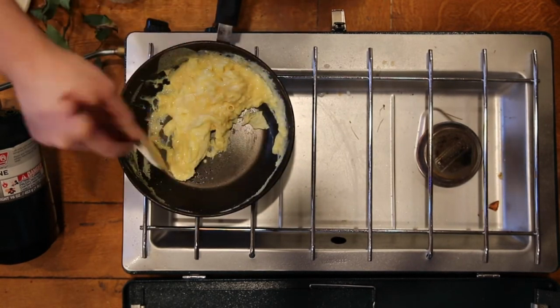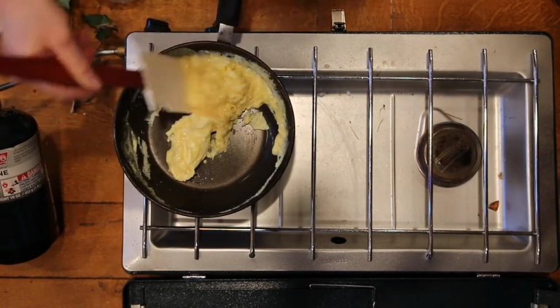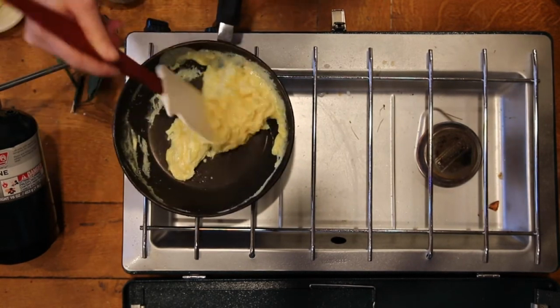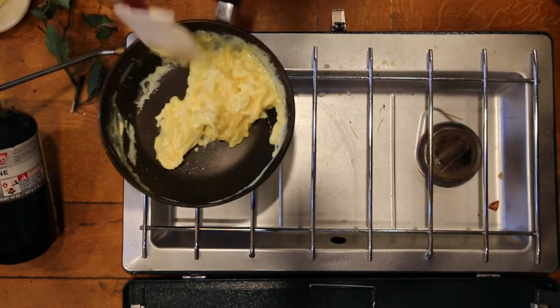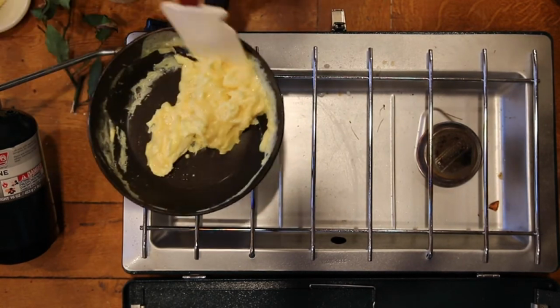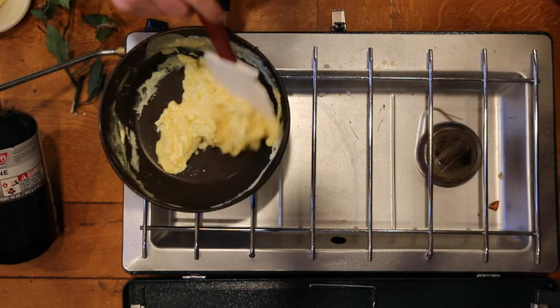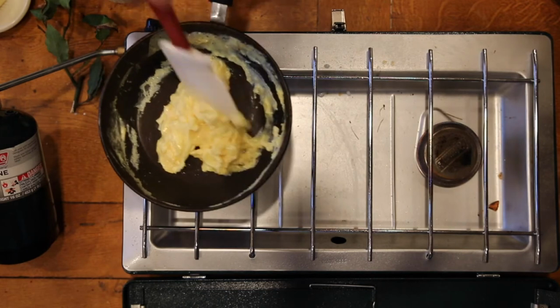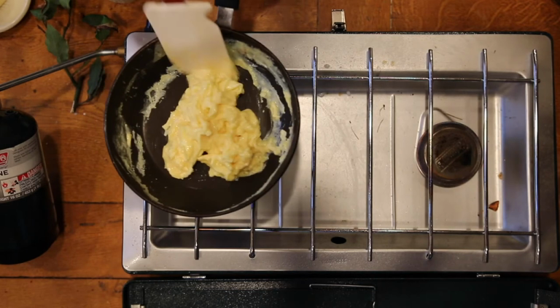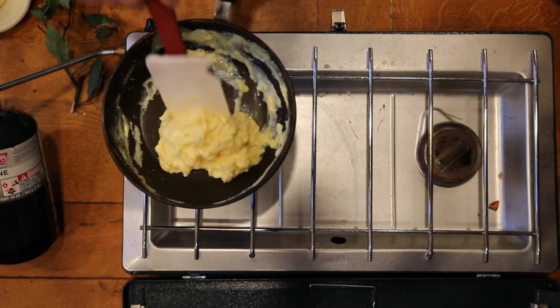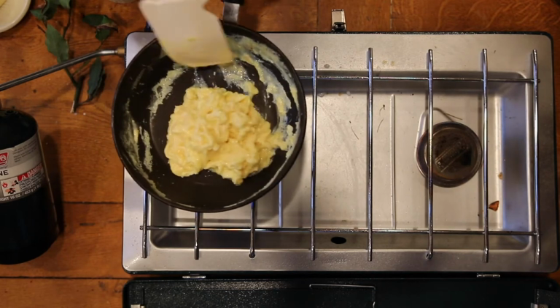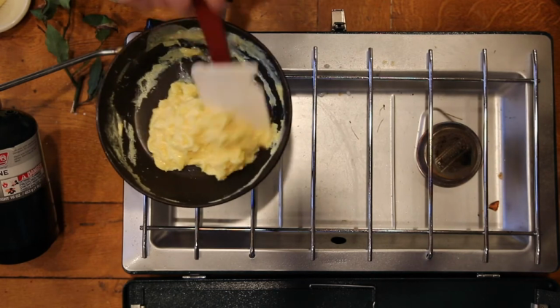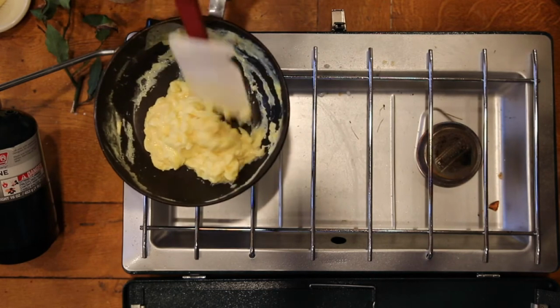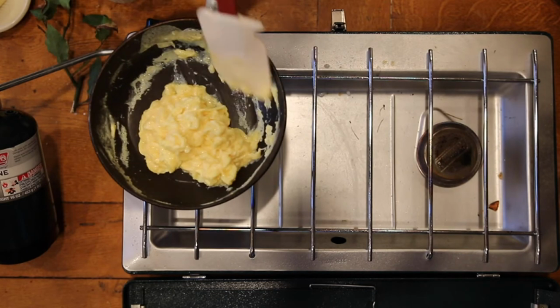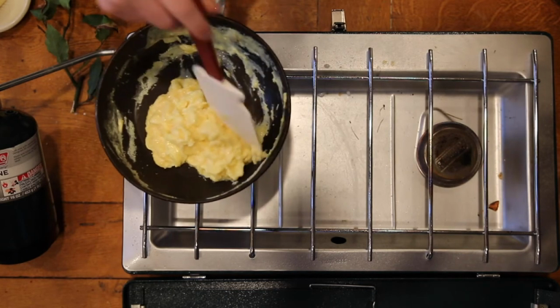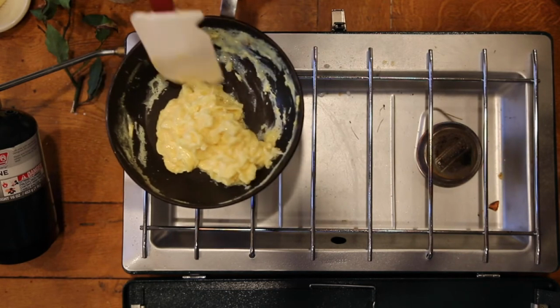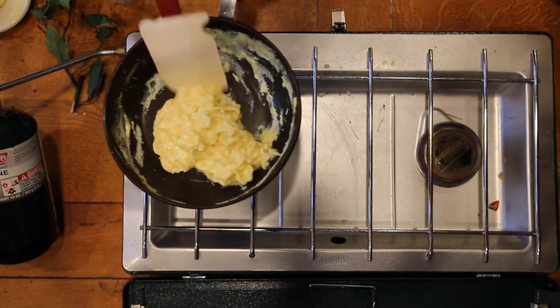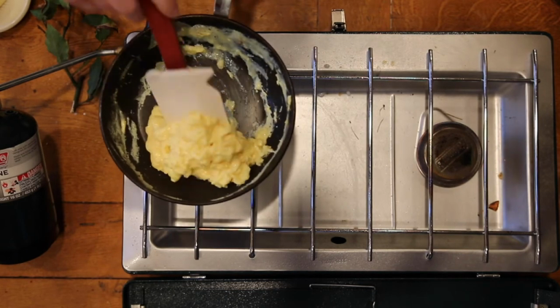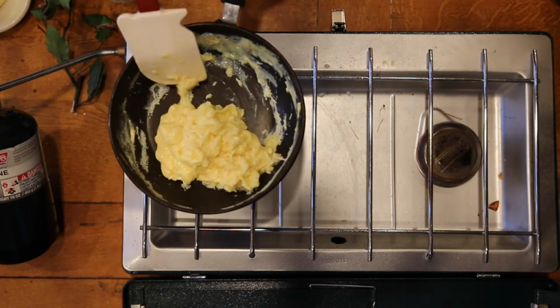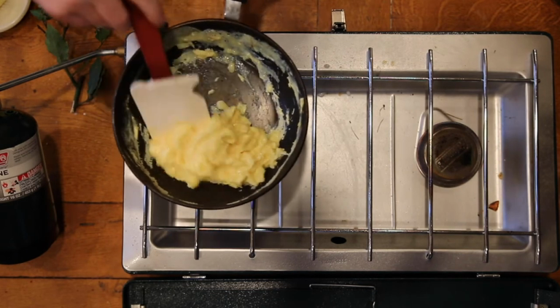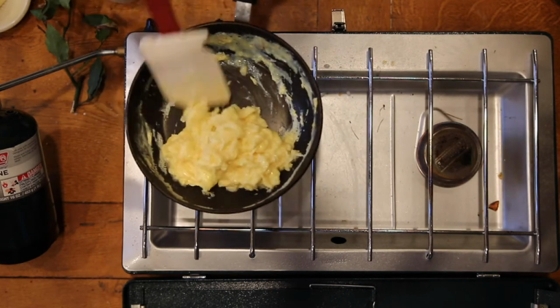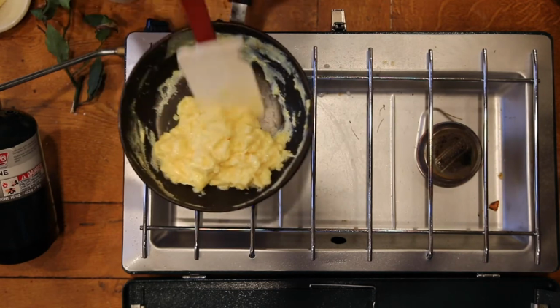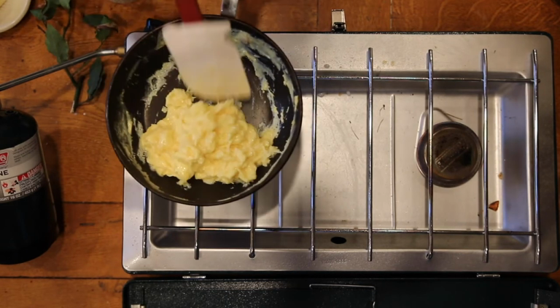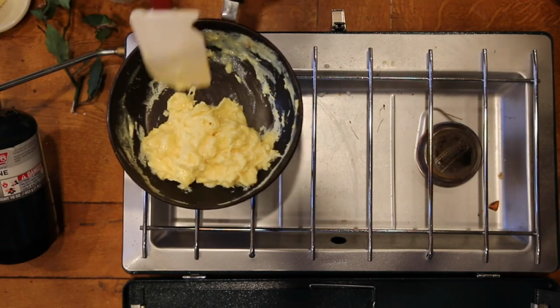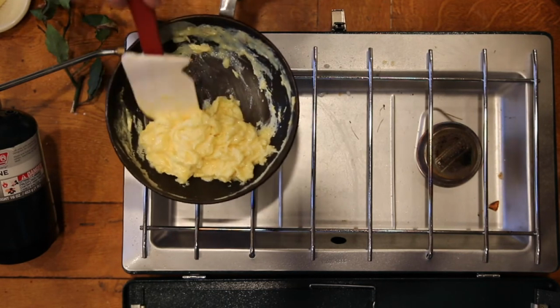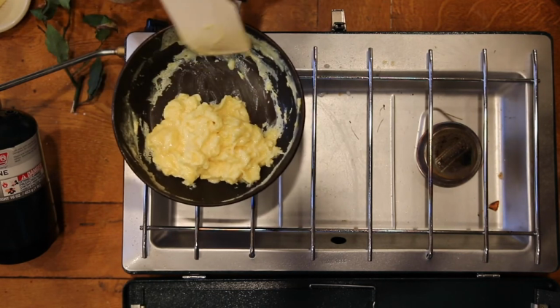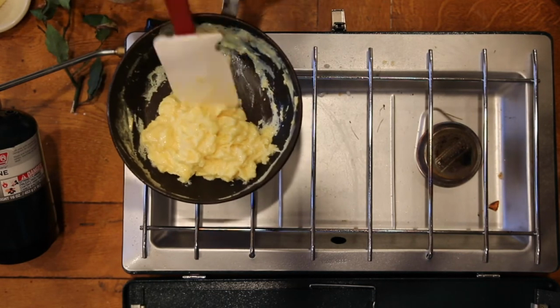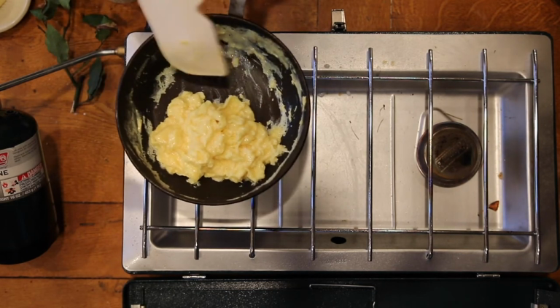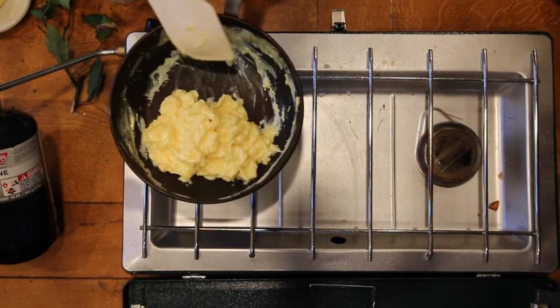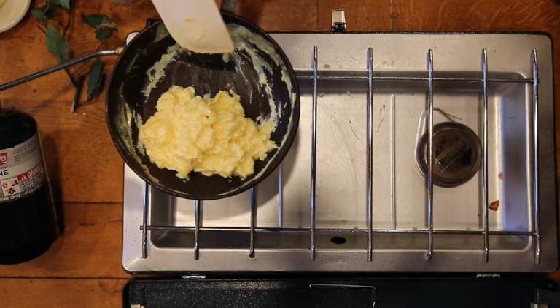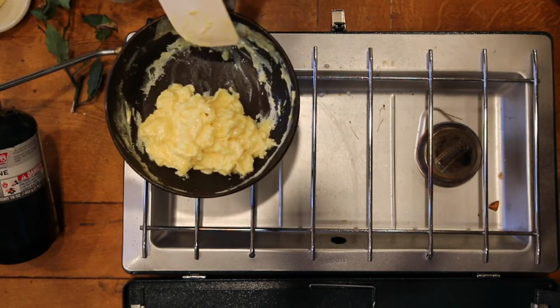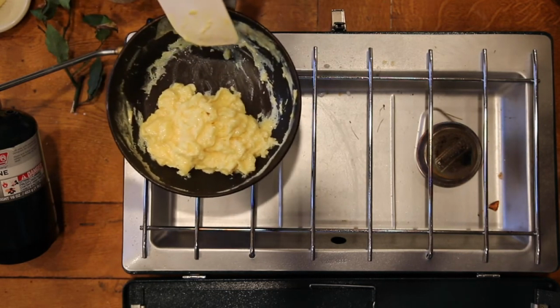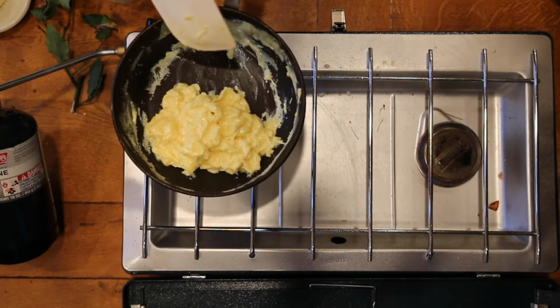Alright, these are looking perfect. There you have it — your perfect scrambled egg.